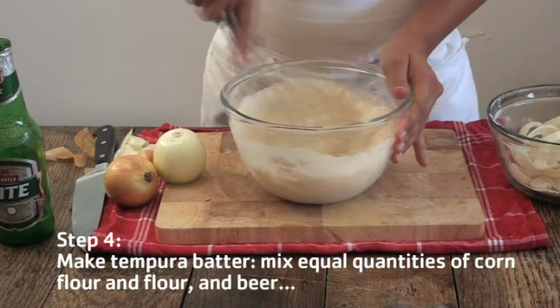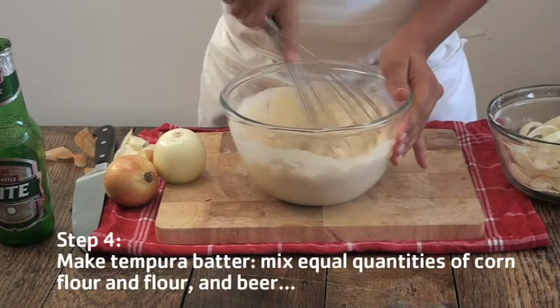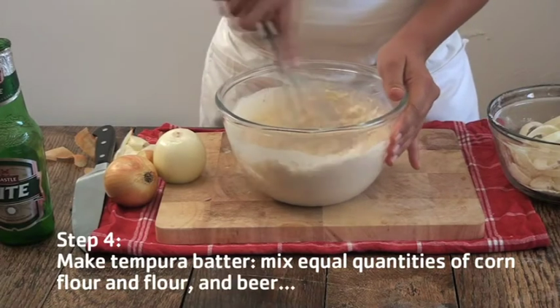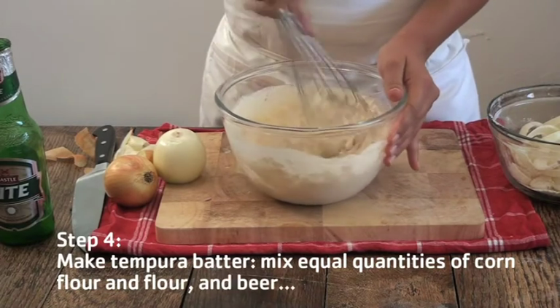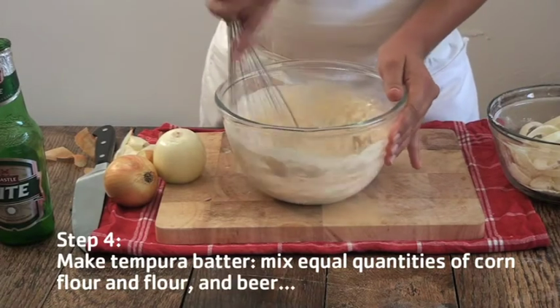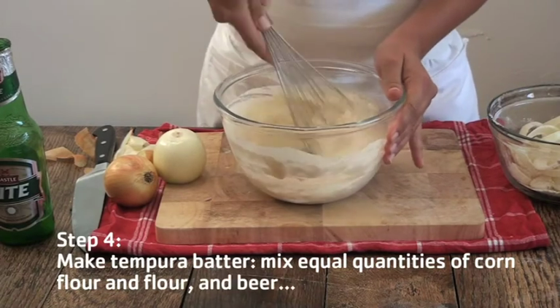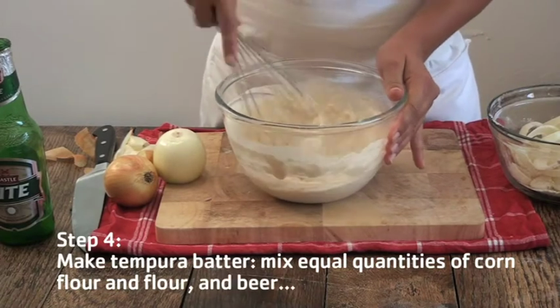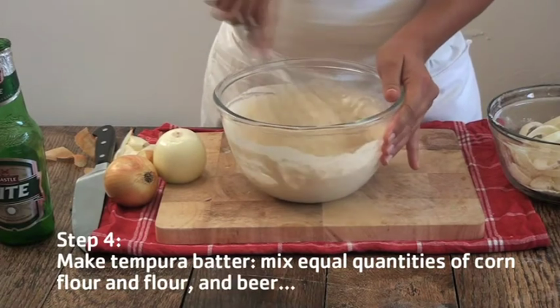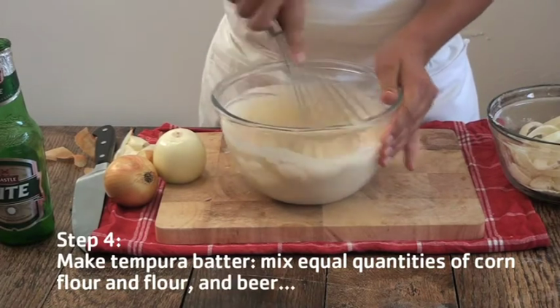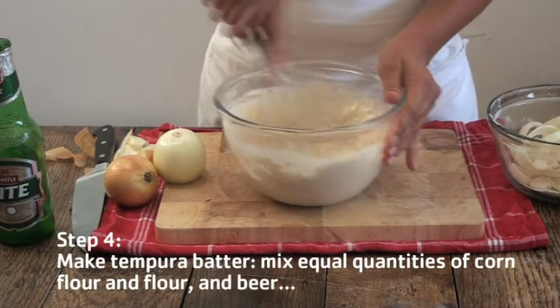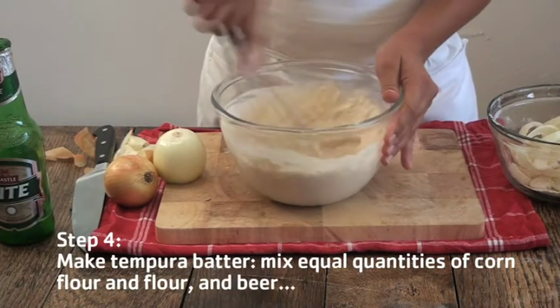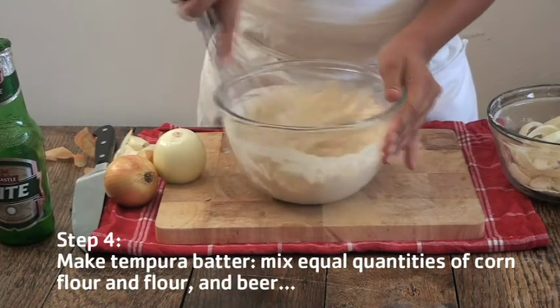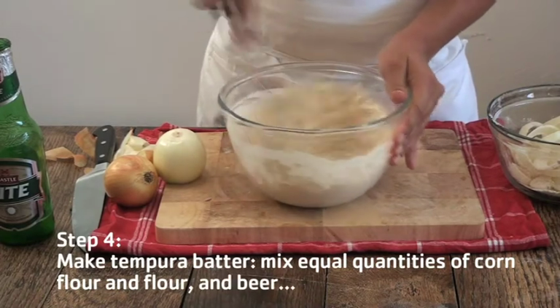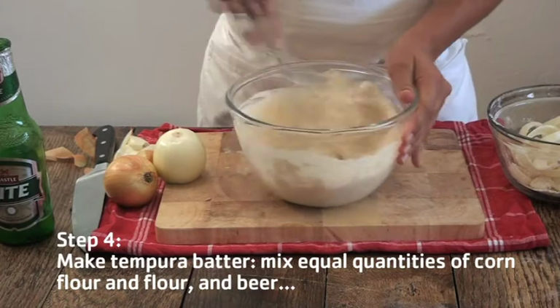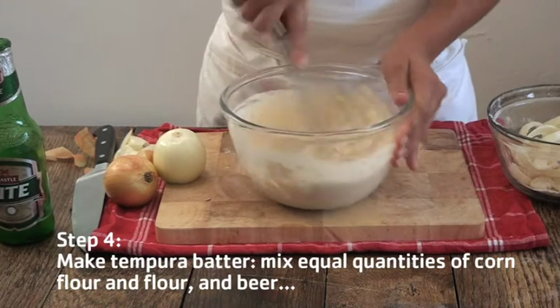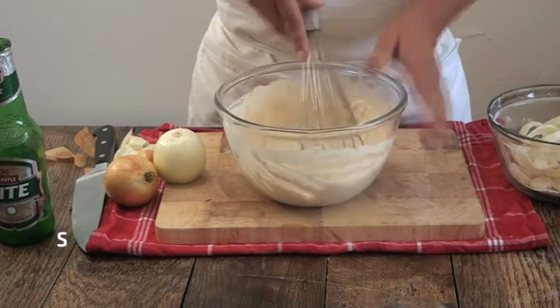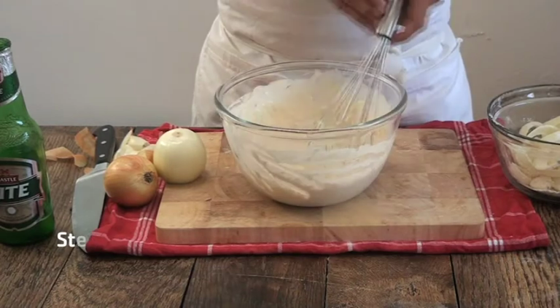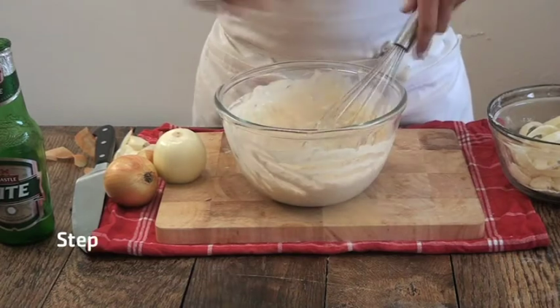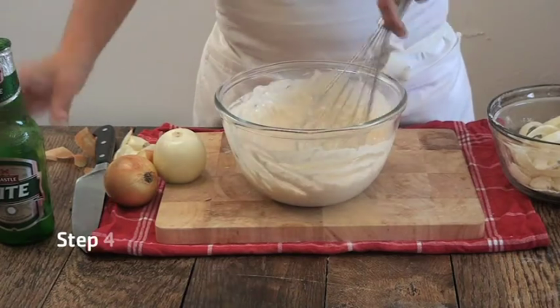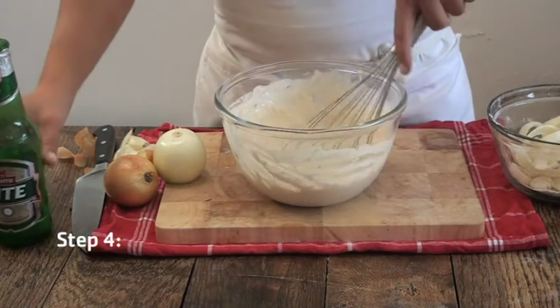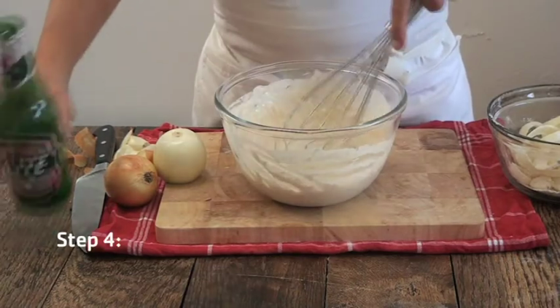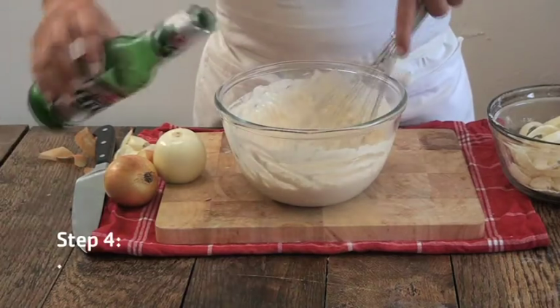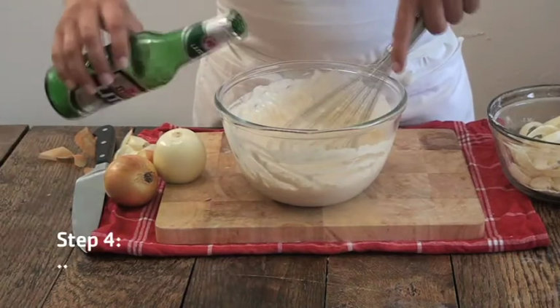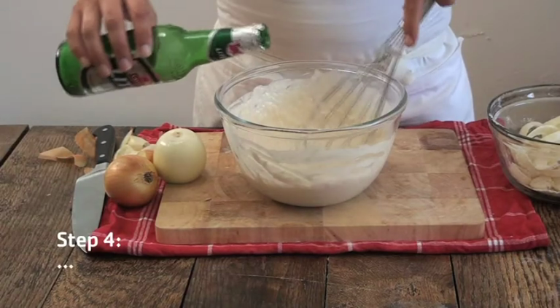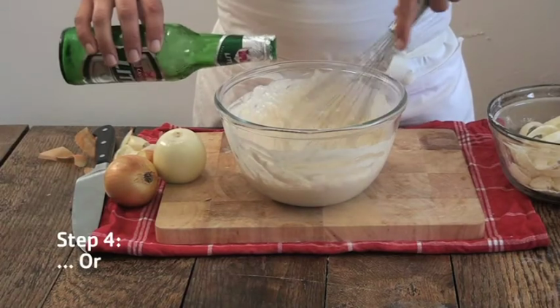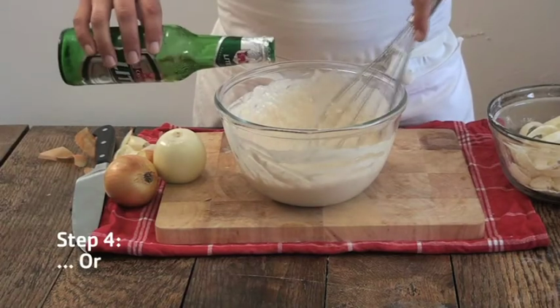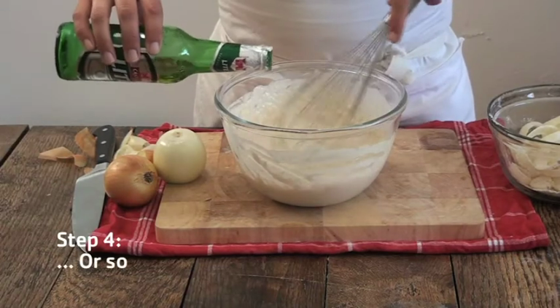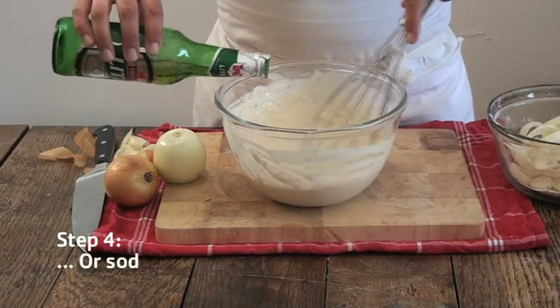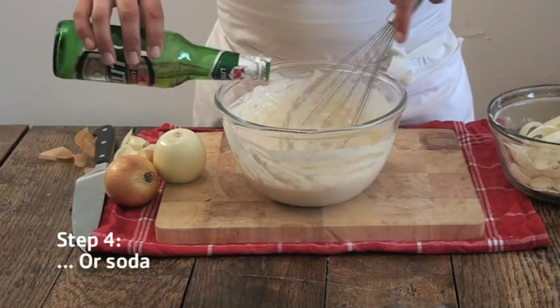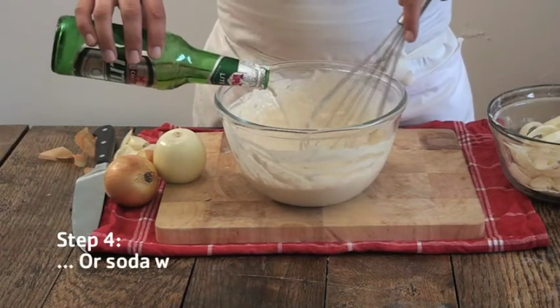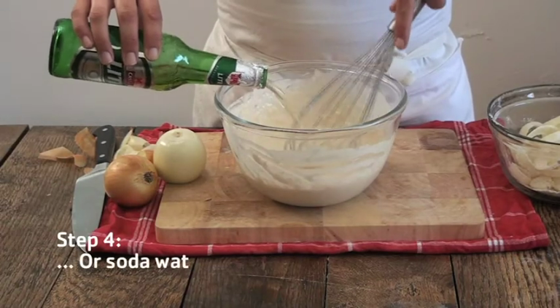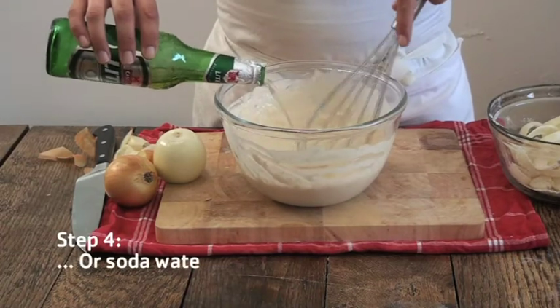This might need a little bit more. If you don't drink beer, you can always use soda water.